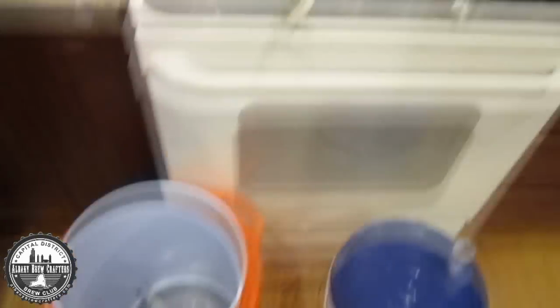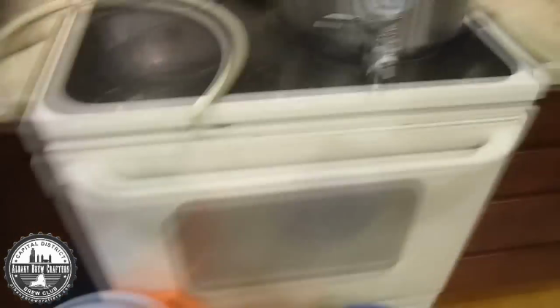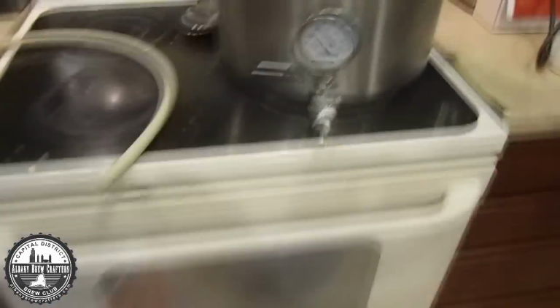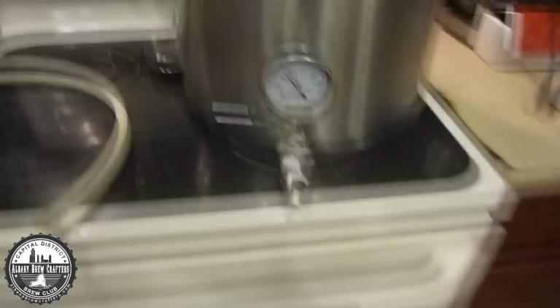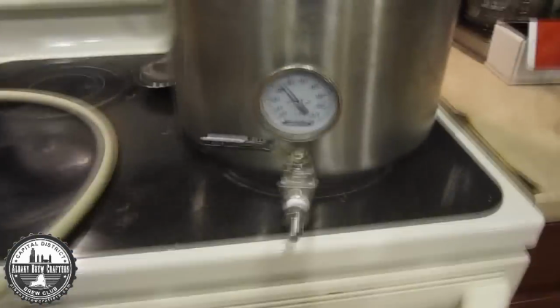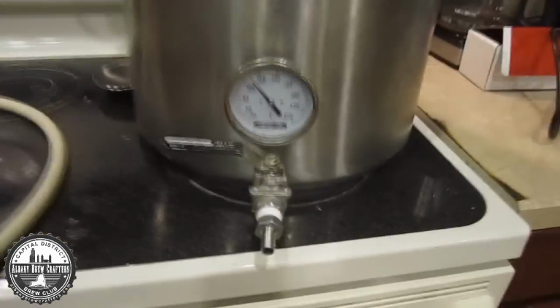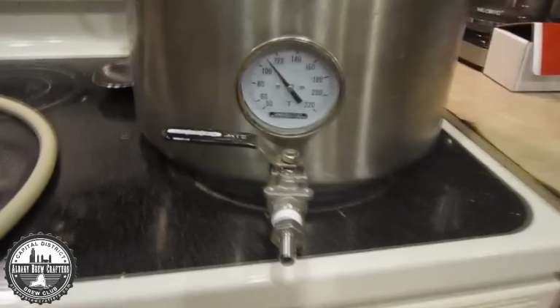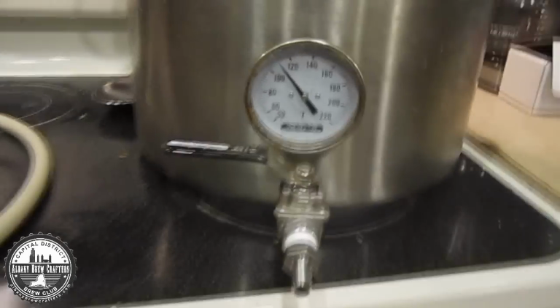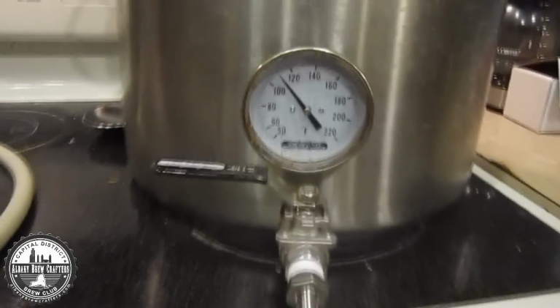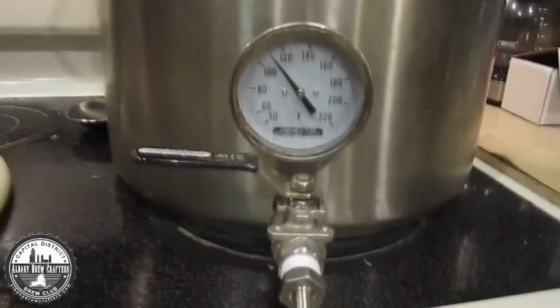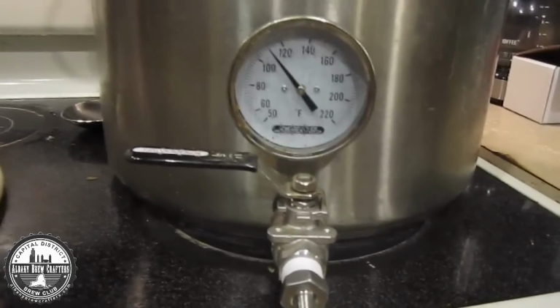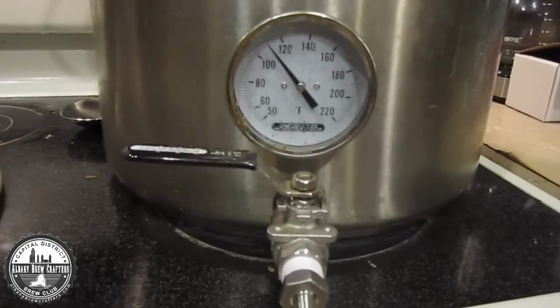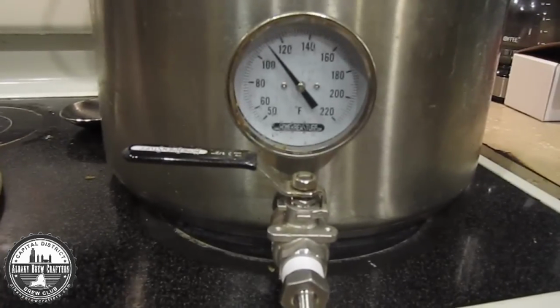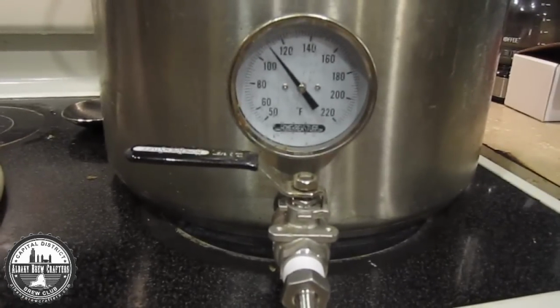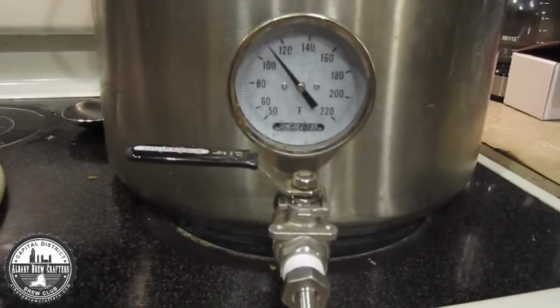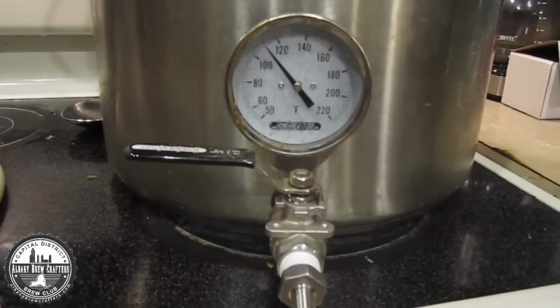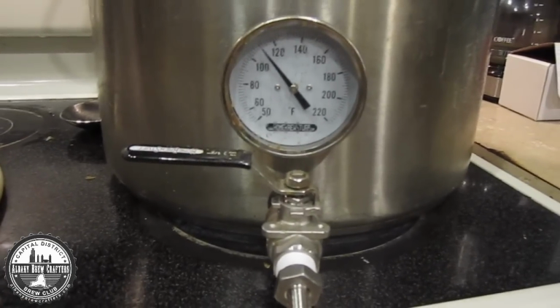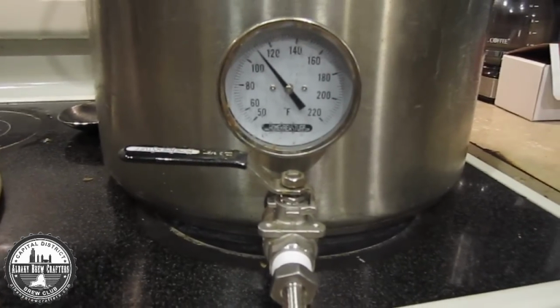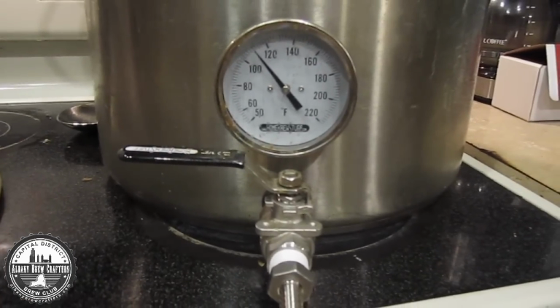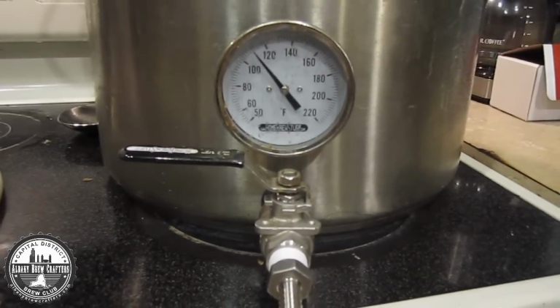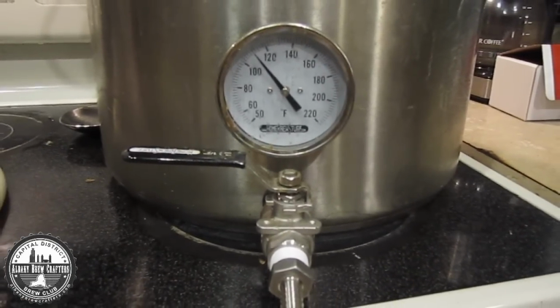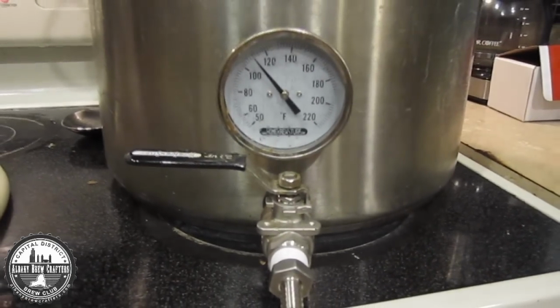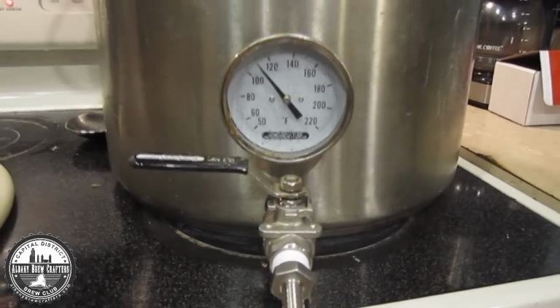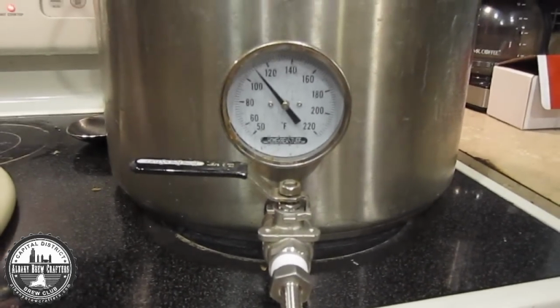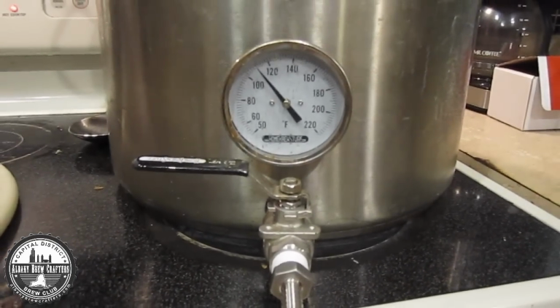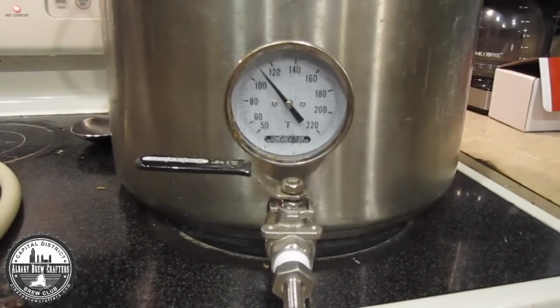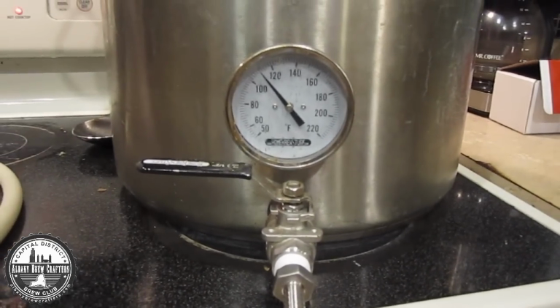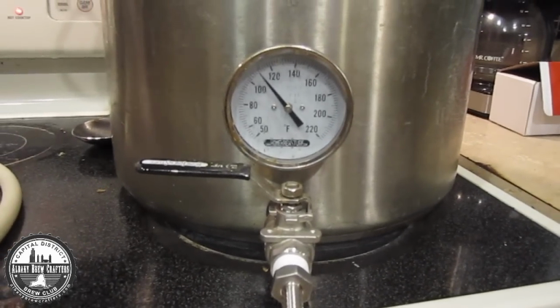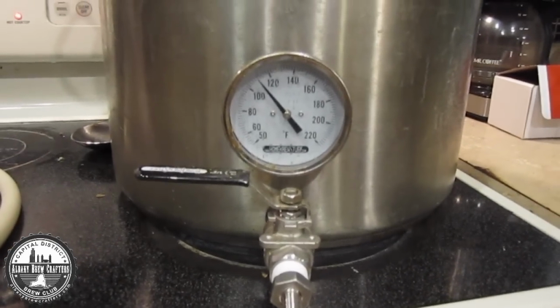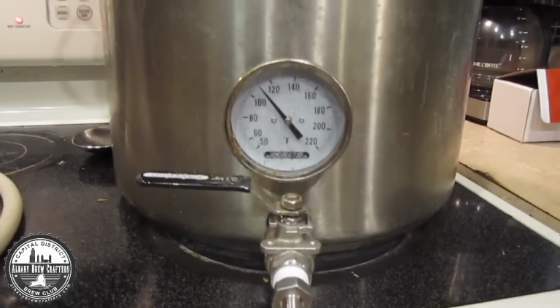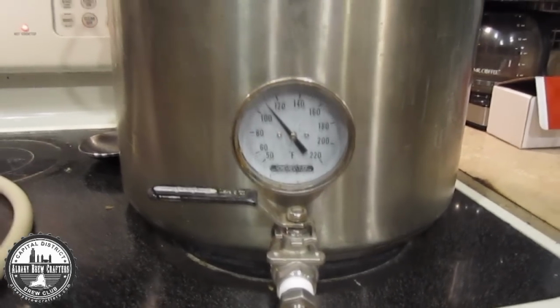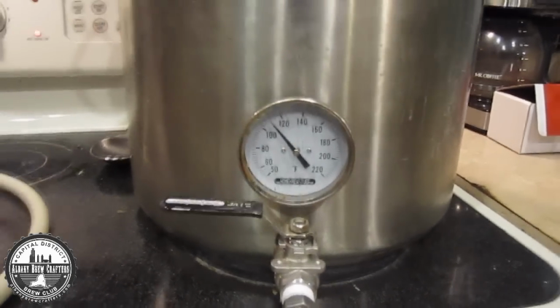I was not paying attention and my strike water got up above 98 degrees, so I'm going to stir that up and cool it down.